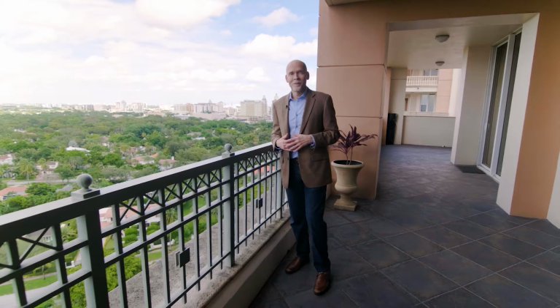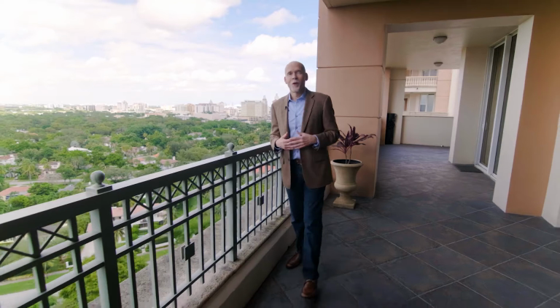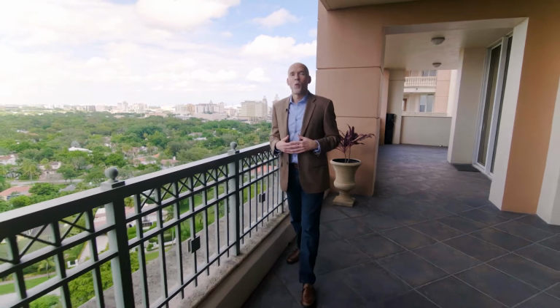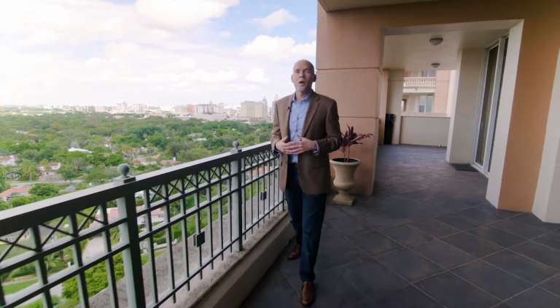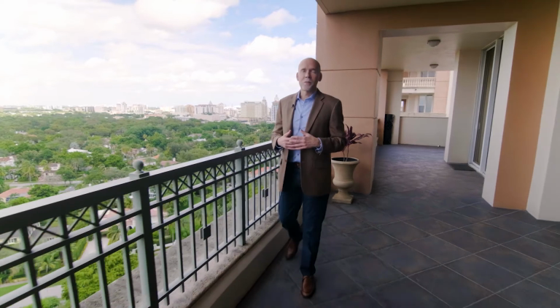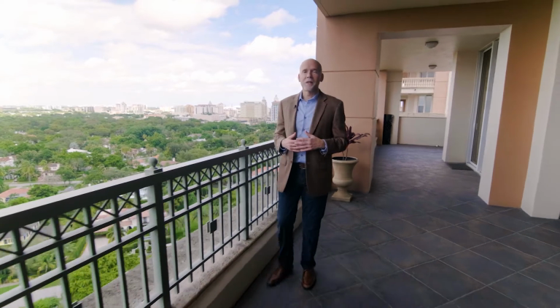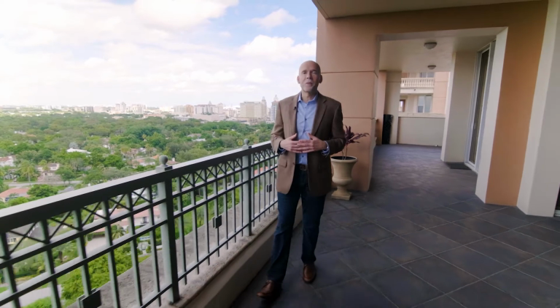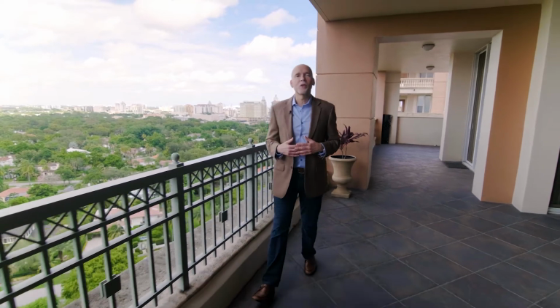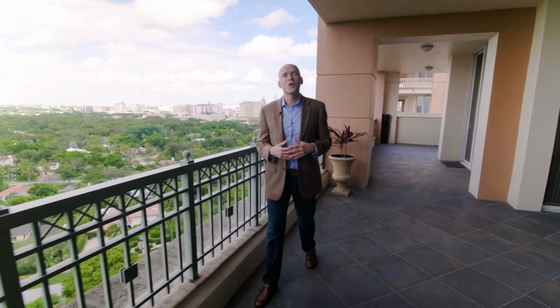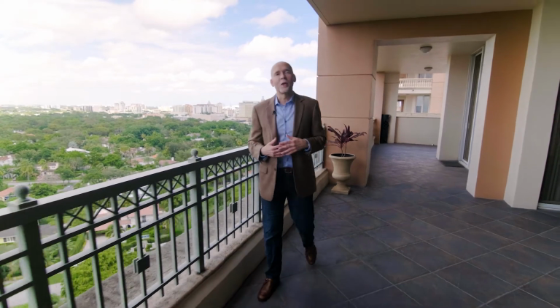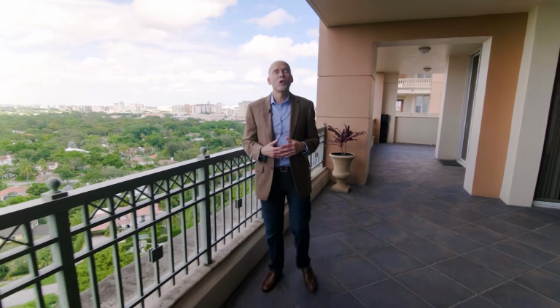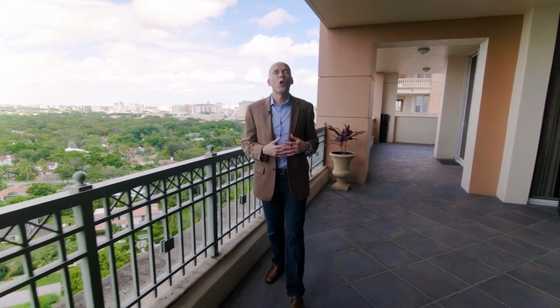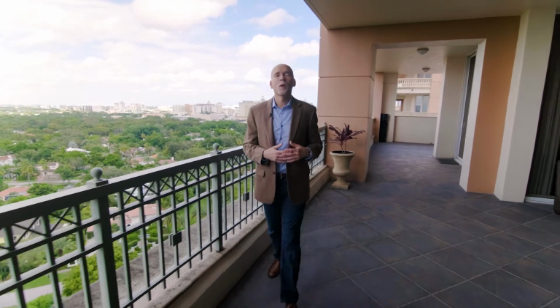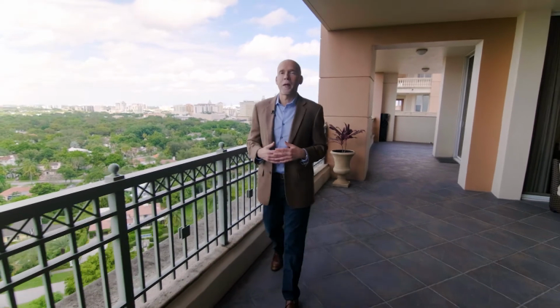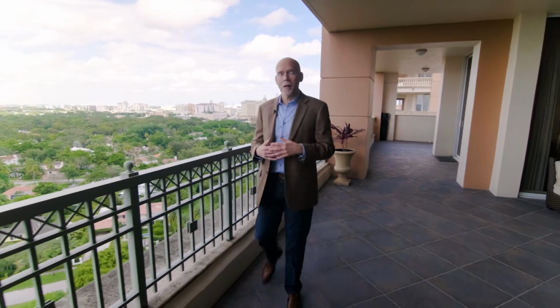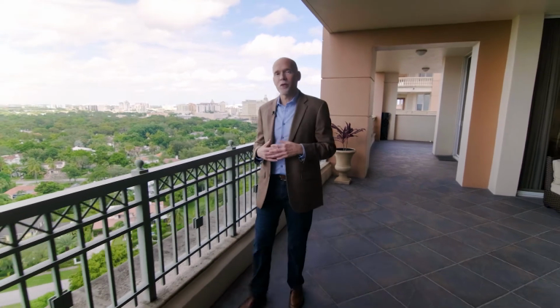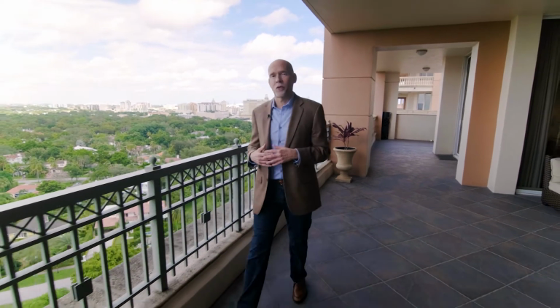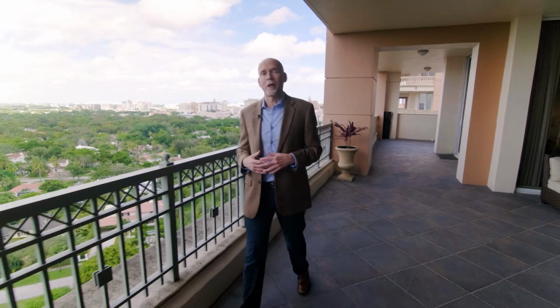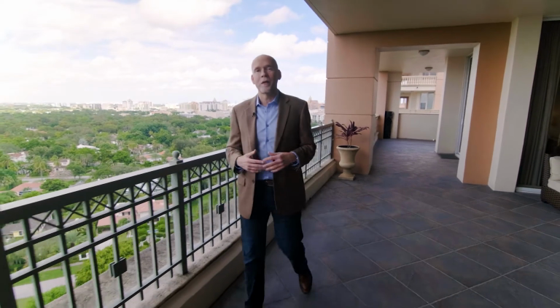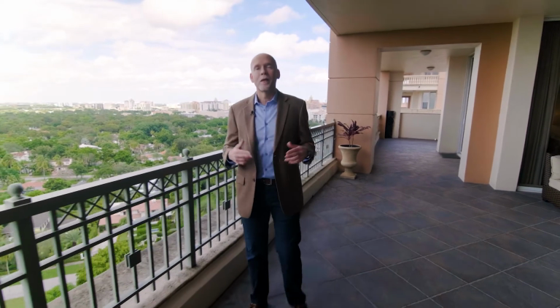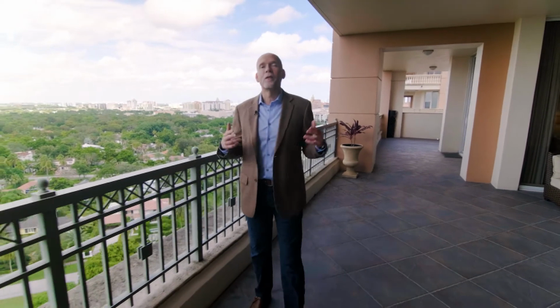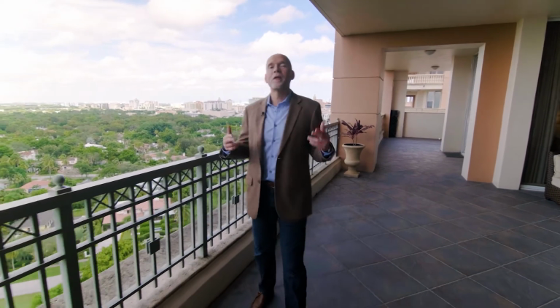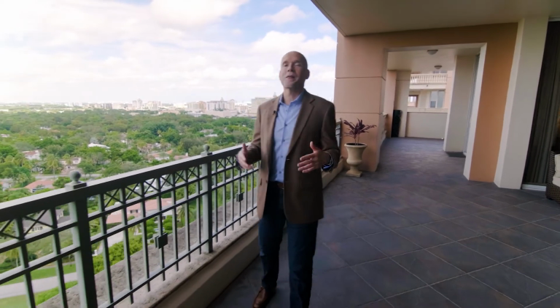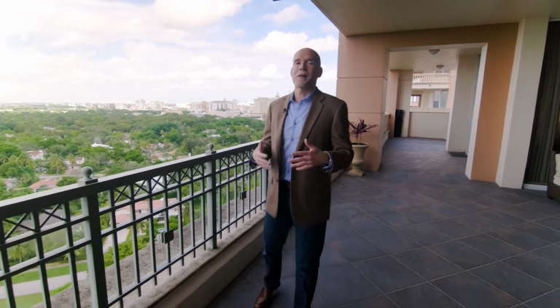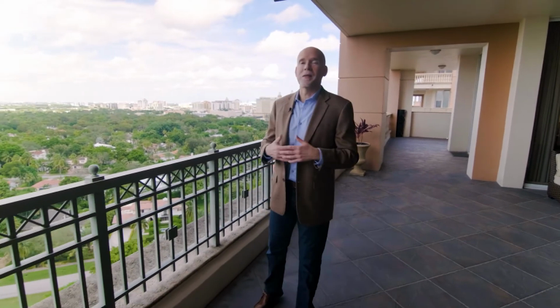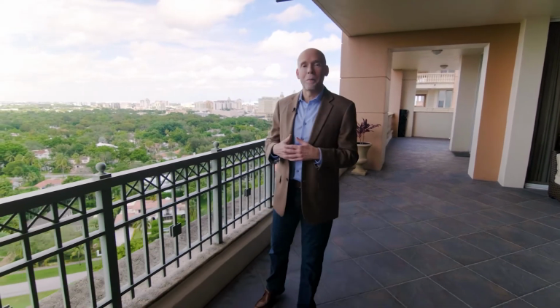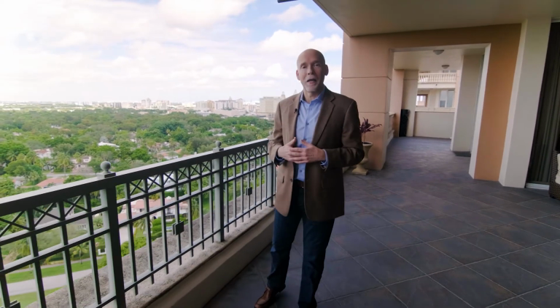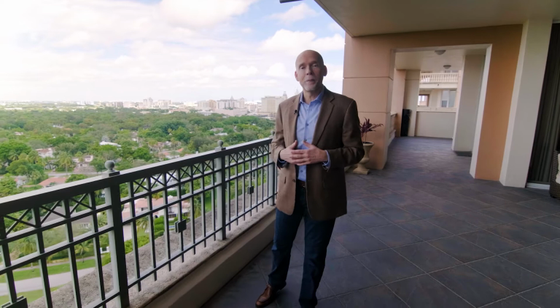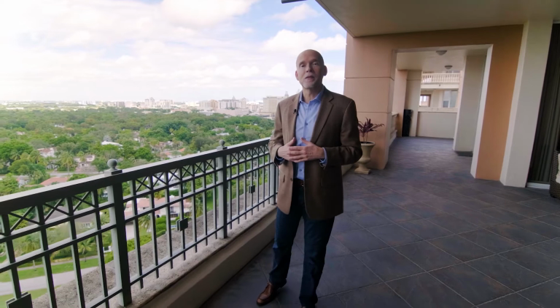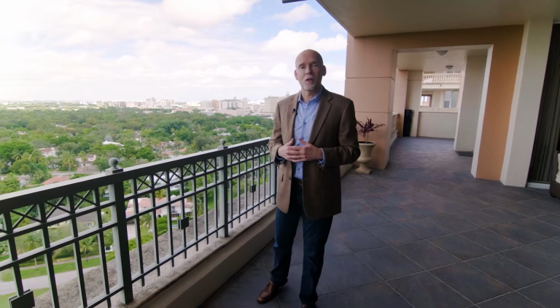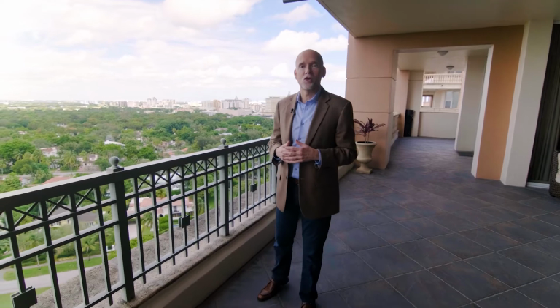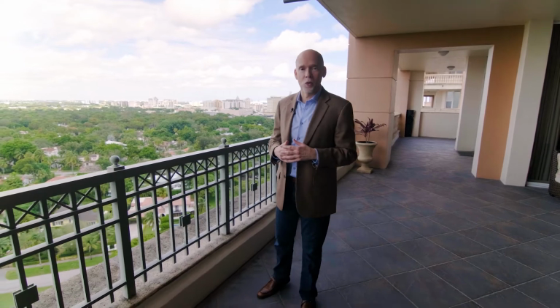Welcome to Gables on the Green Lower Penthouse 3. This is a Miami Signature Home.